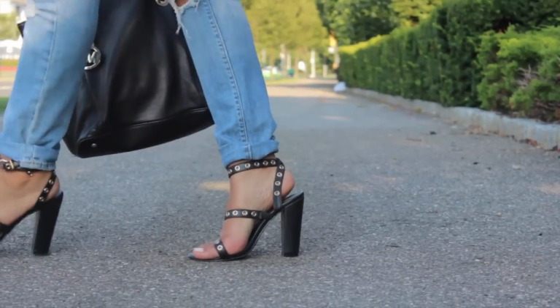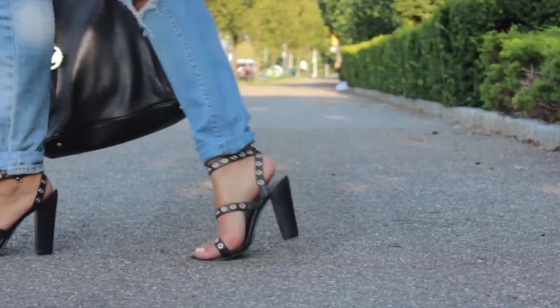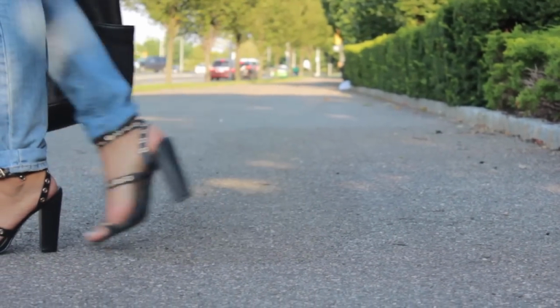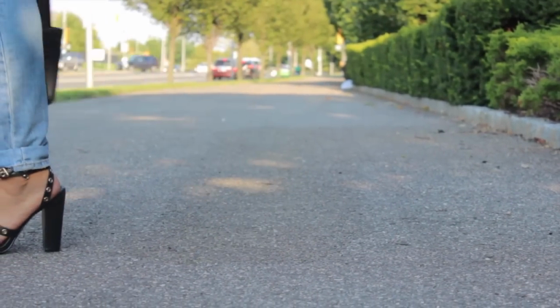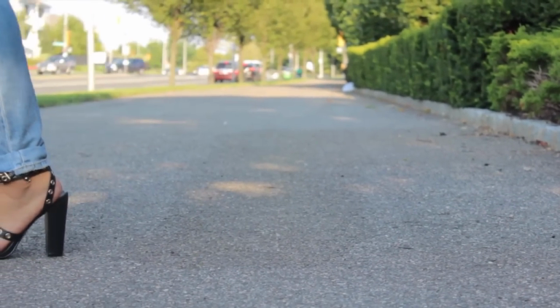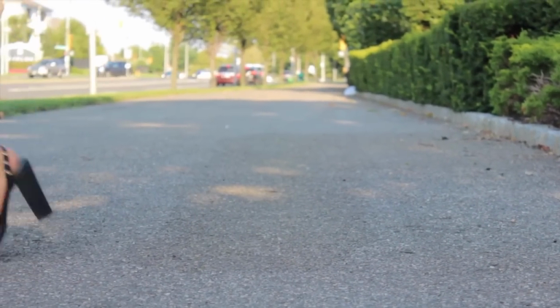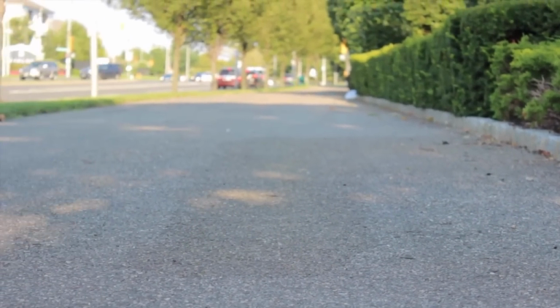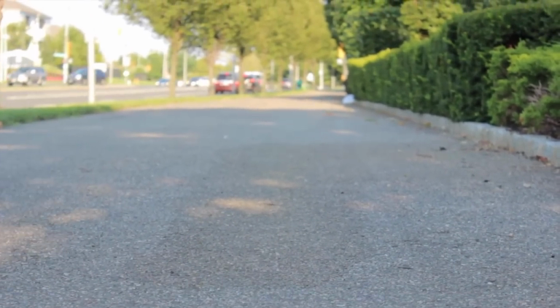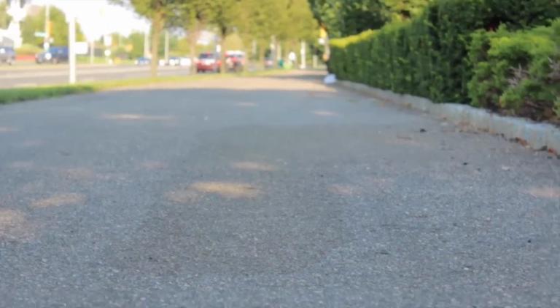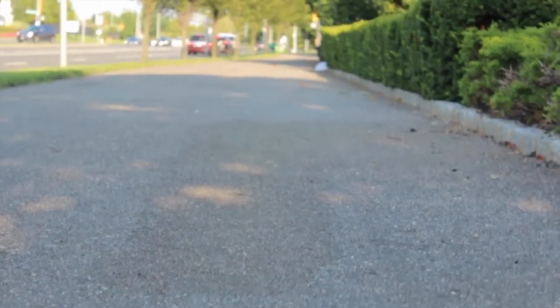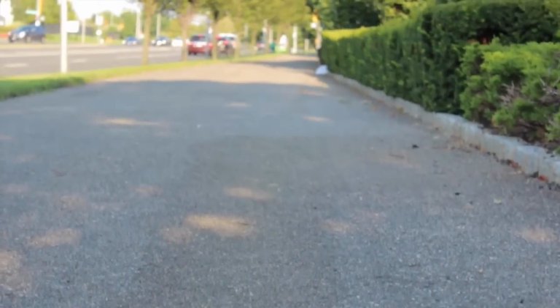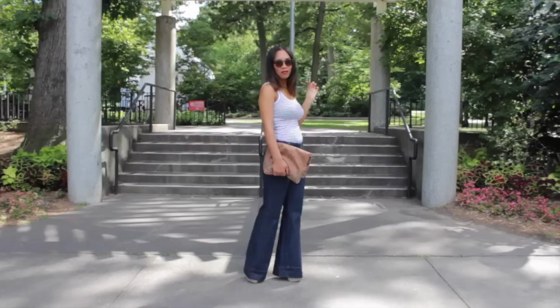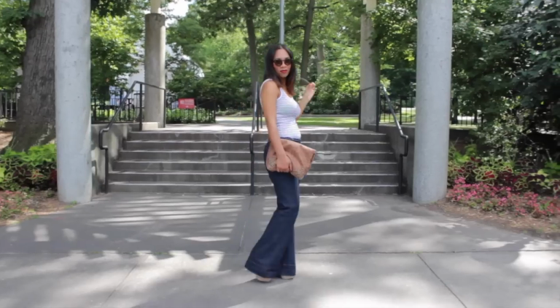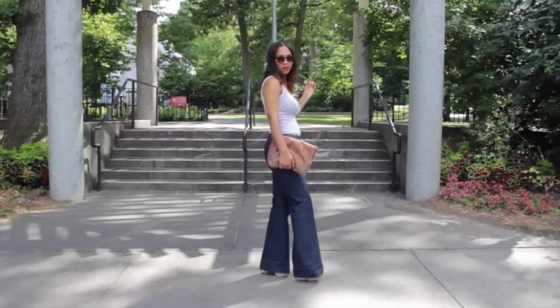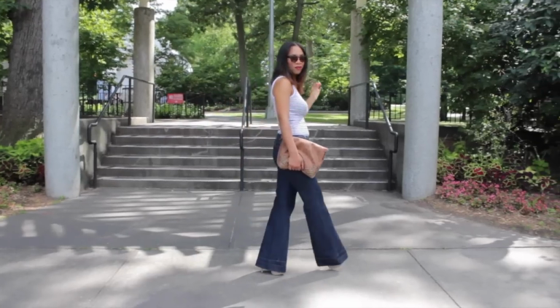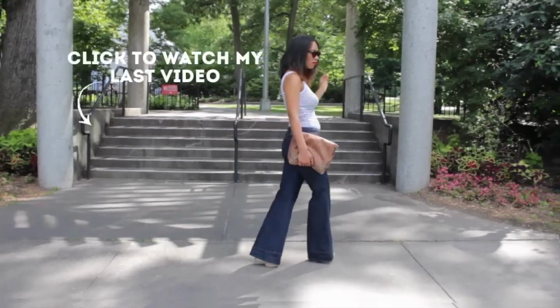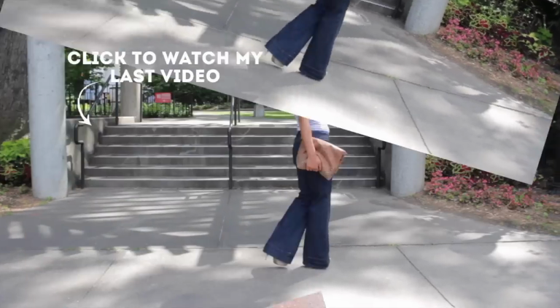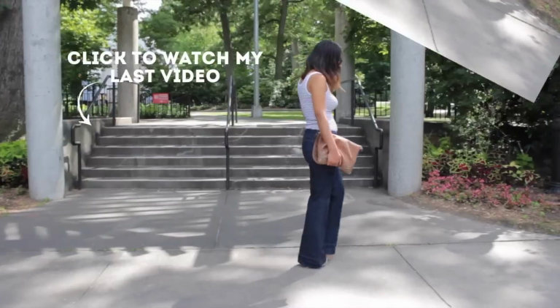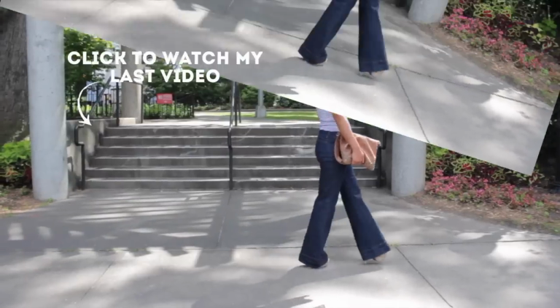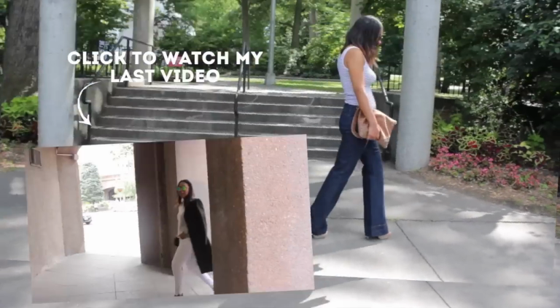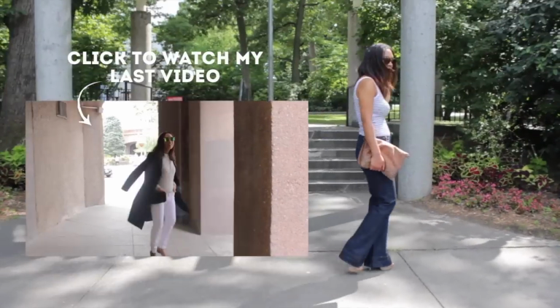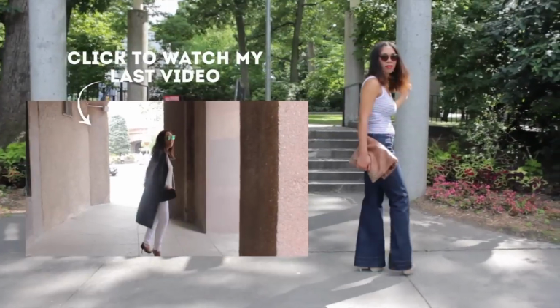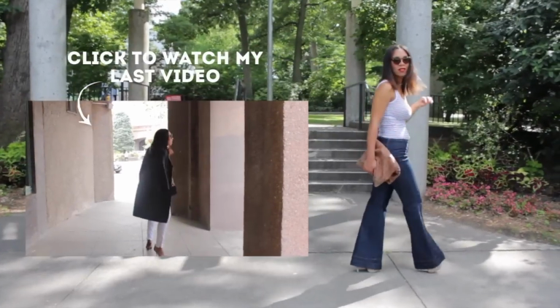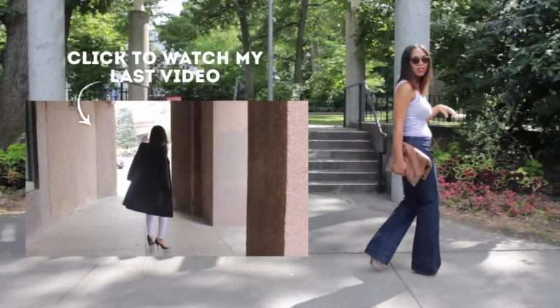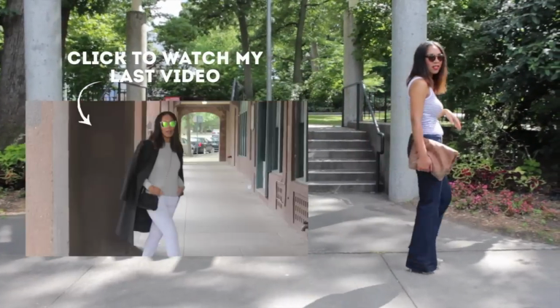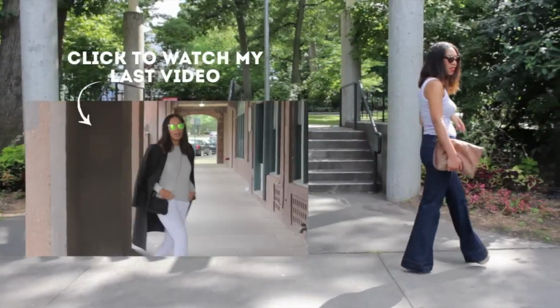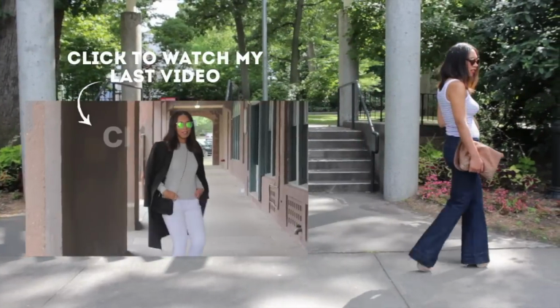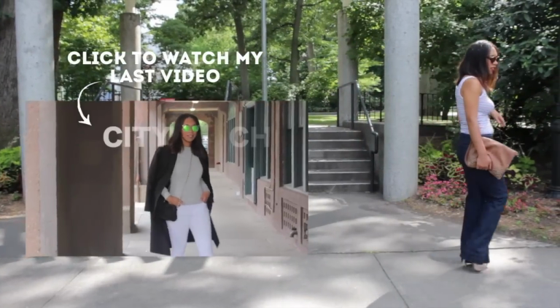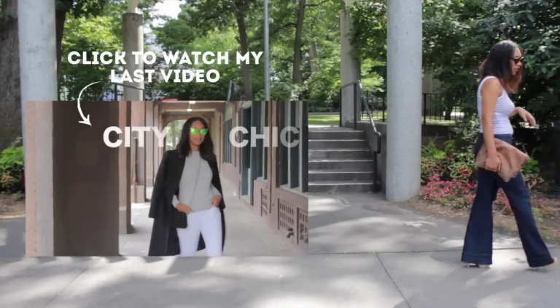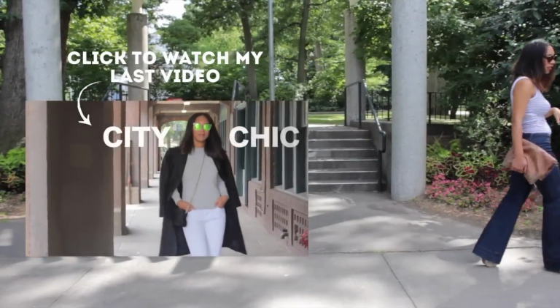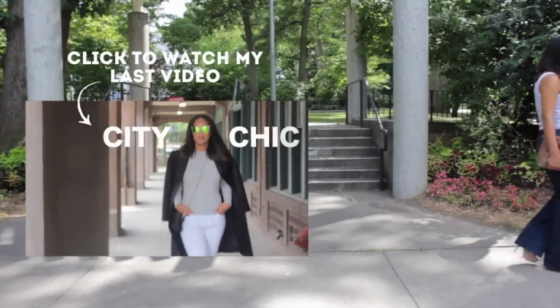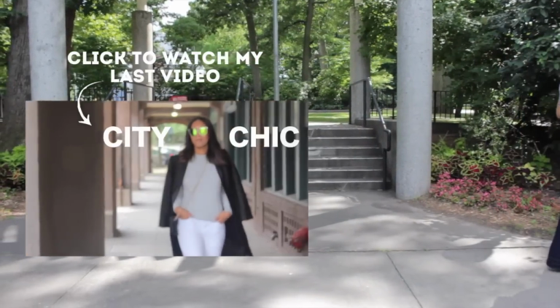Comment down below your favorite ways to wear stripes, and of course, don't forget to subscribe to my channel. Thanks so much for watching, and I'll see you in my next video!